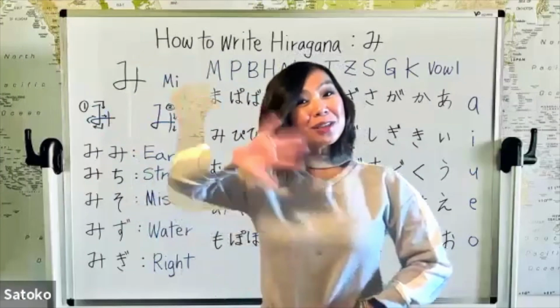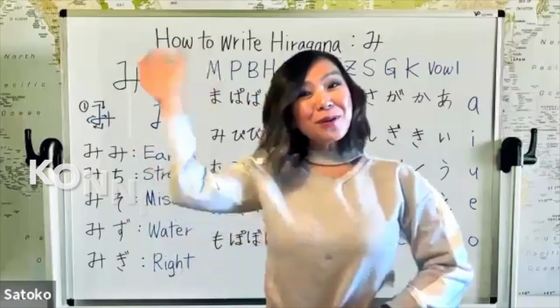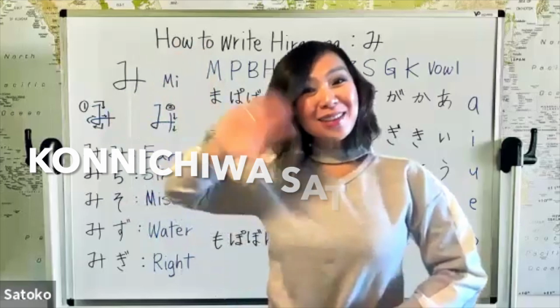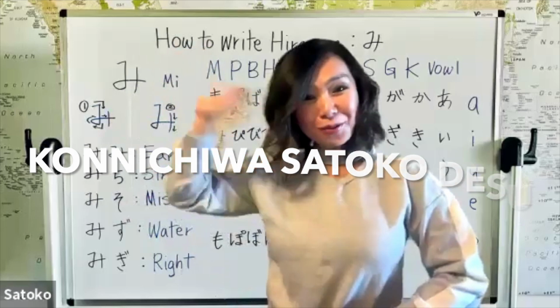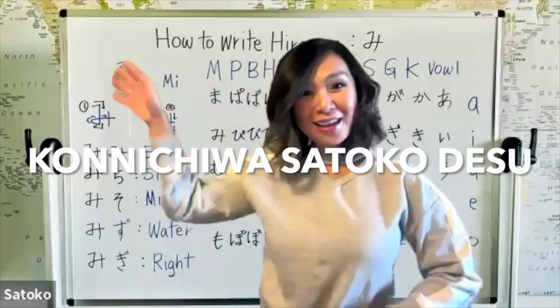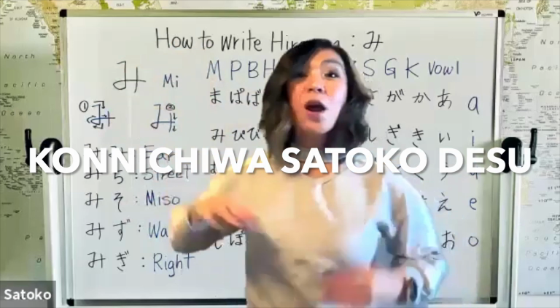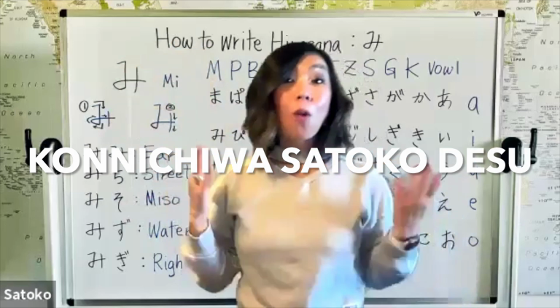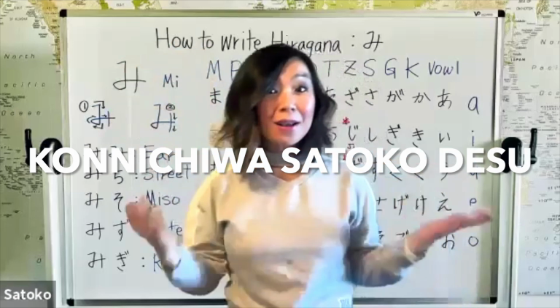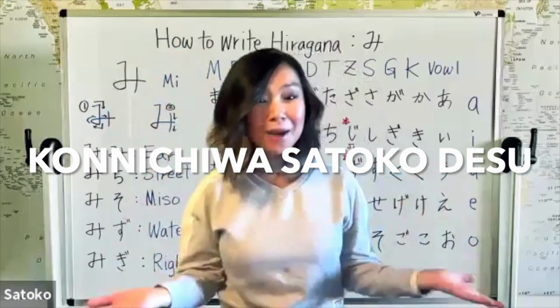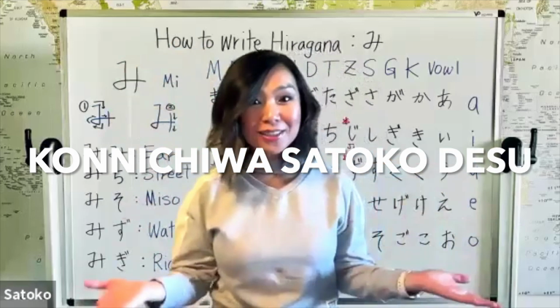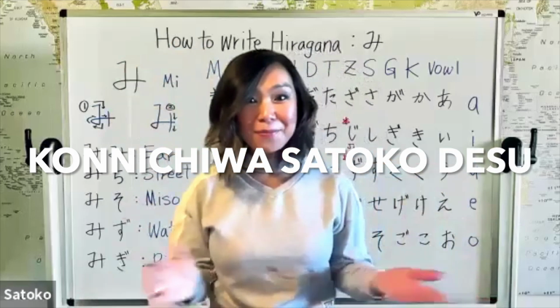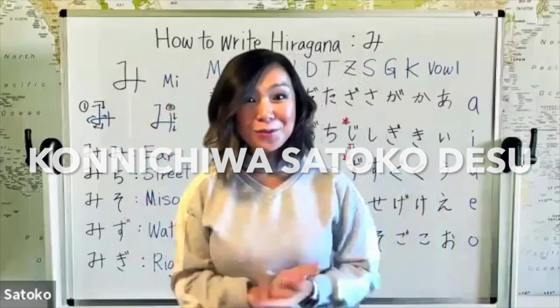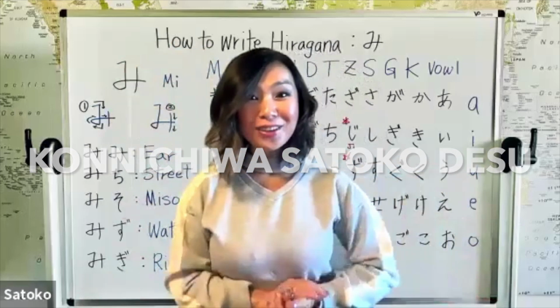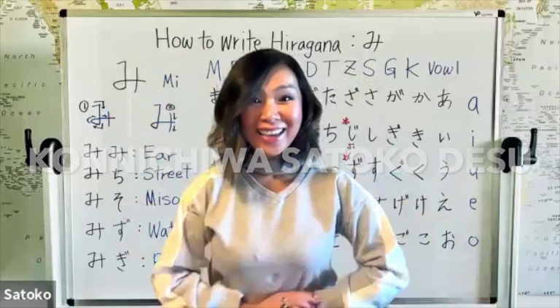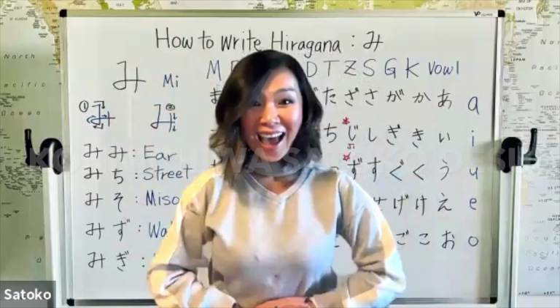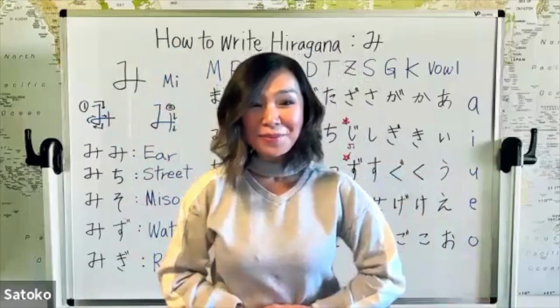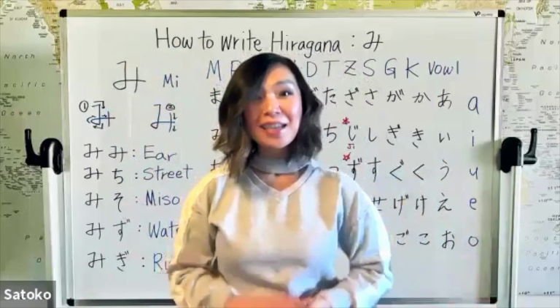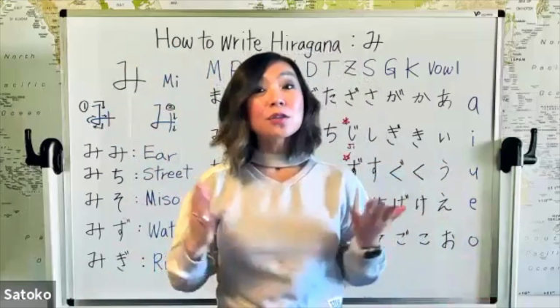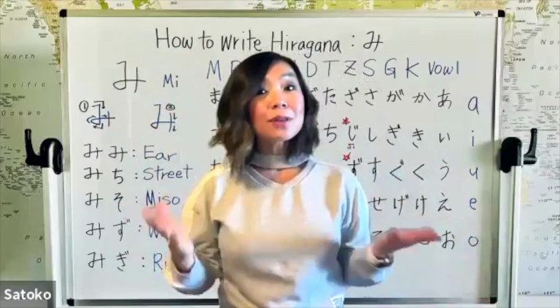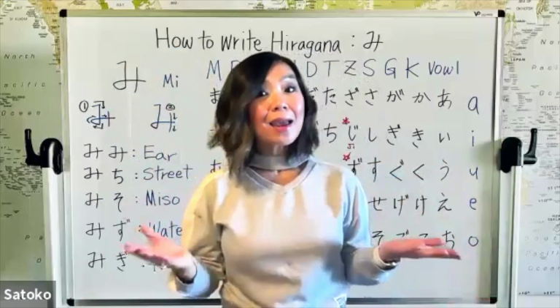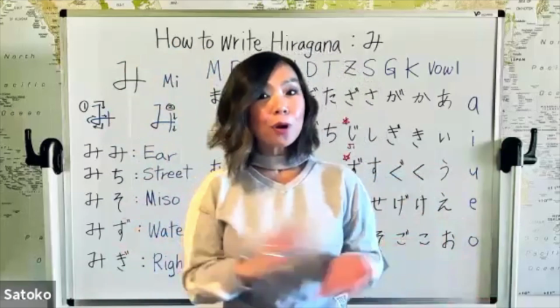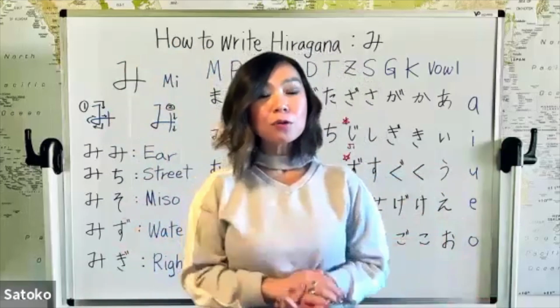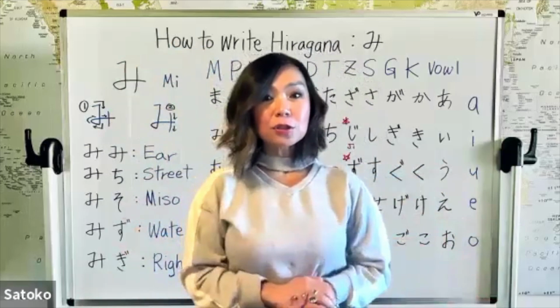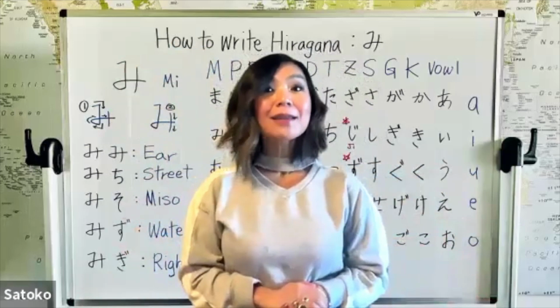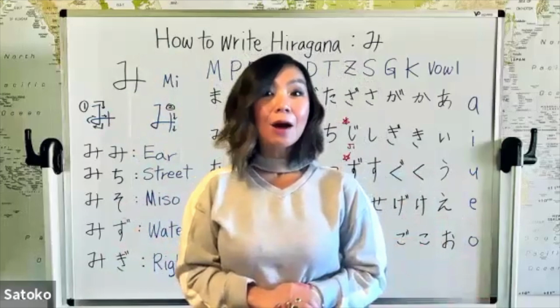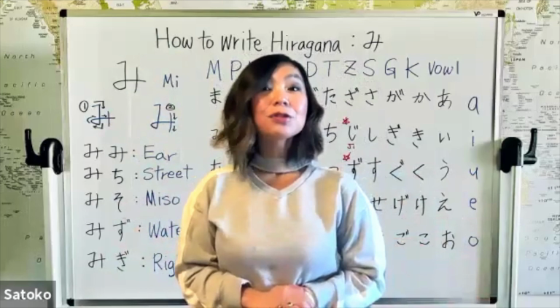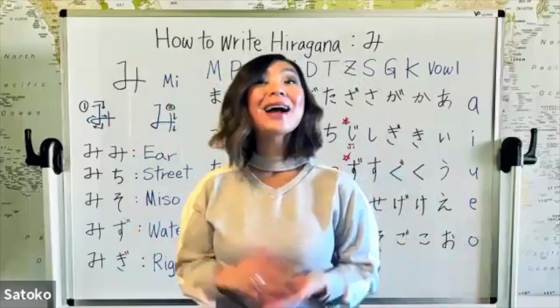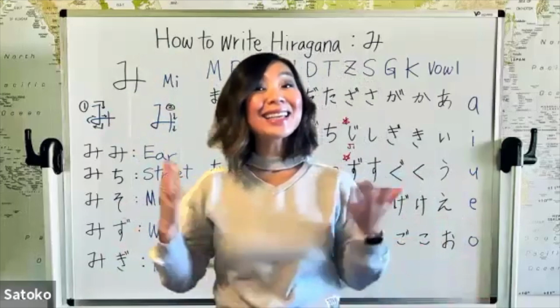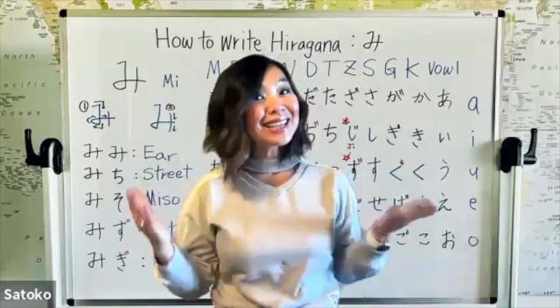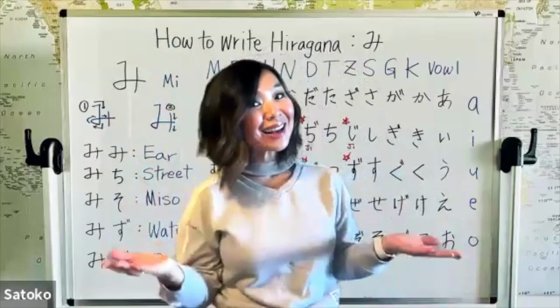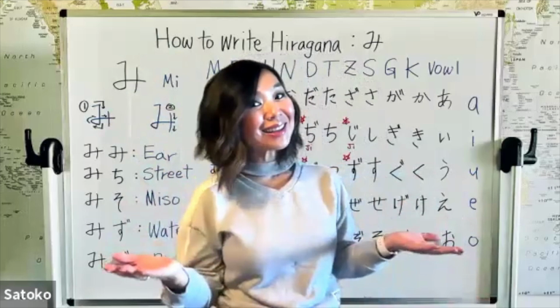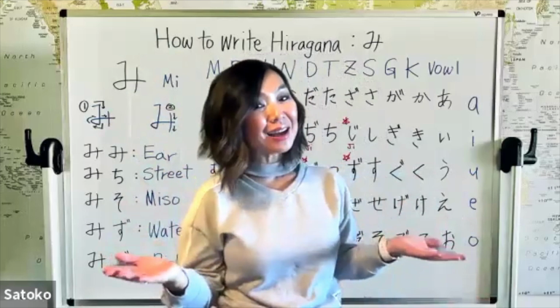Konnichiwa, Satoko desu. Welcome back to Japanese Word Academy. Today, we're going to learn how to write hiragana.